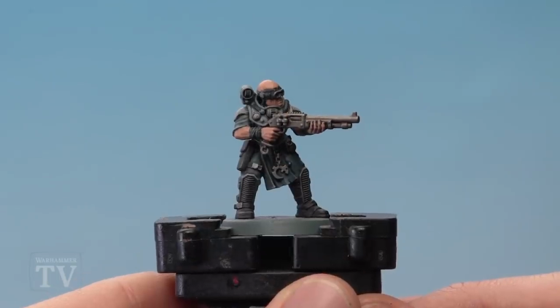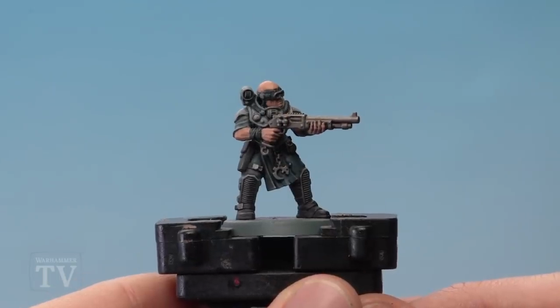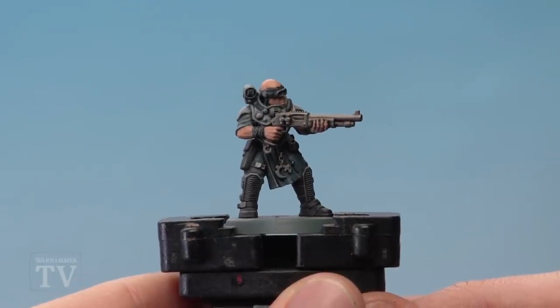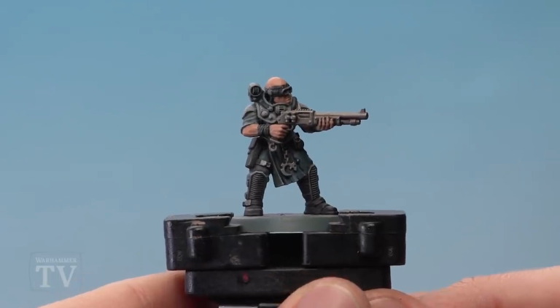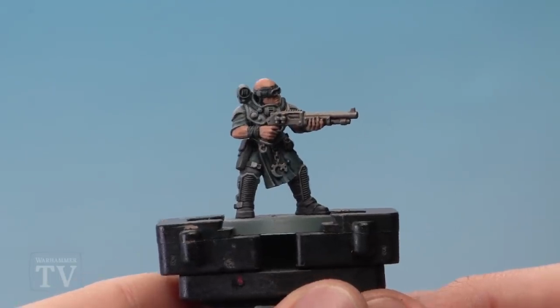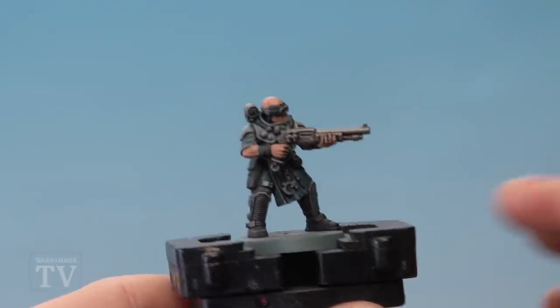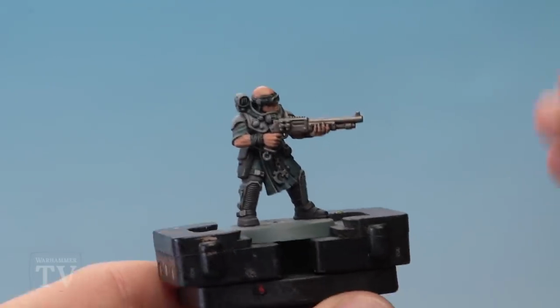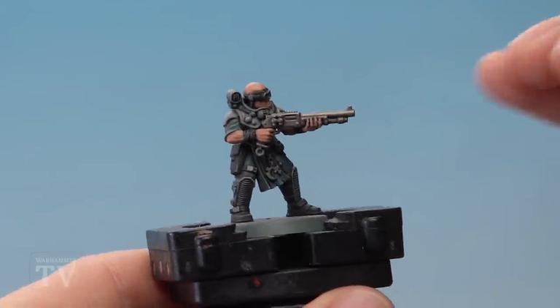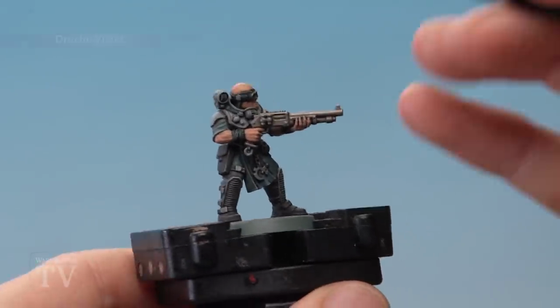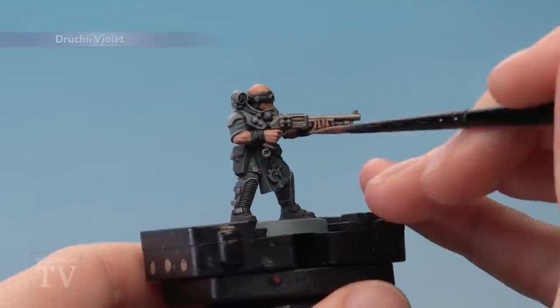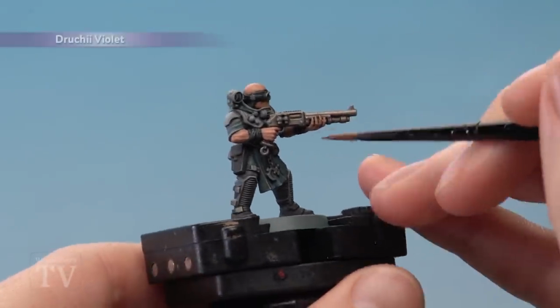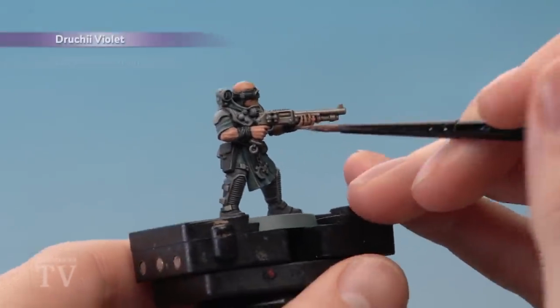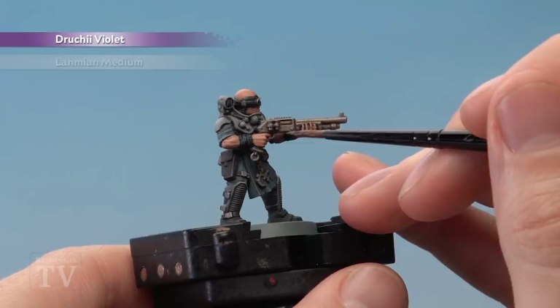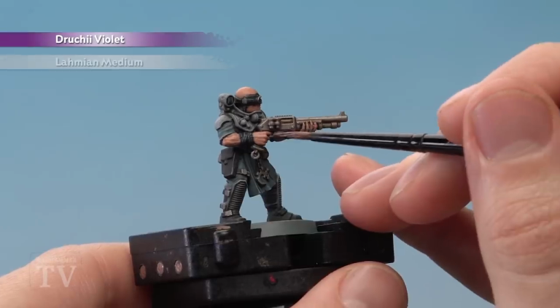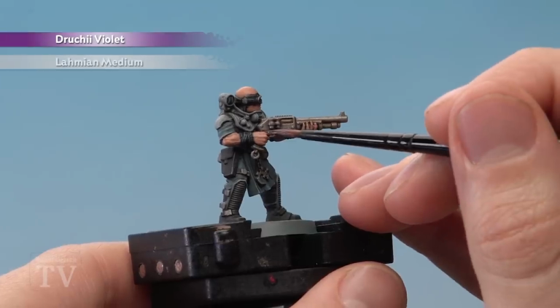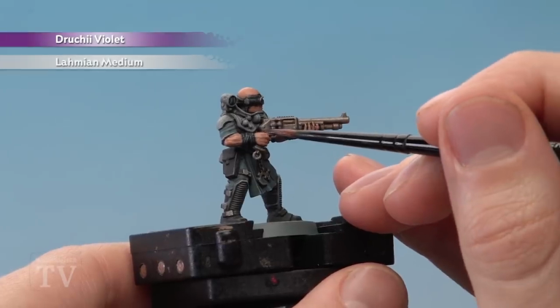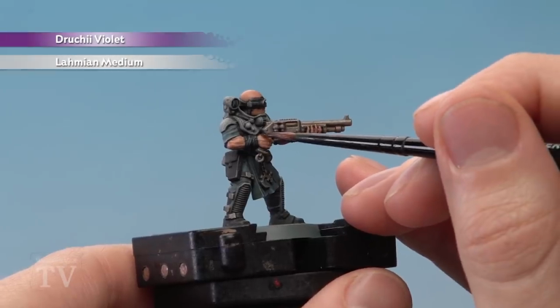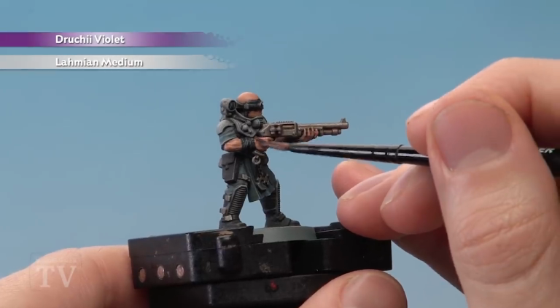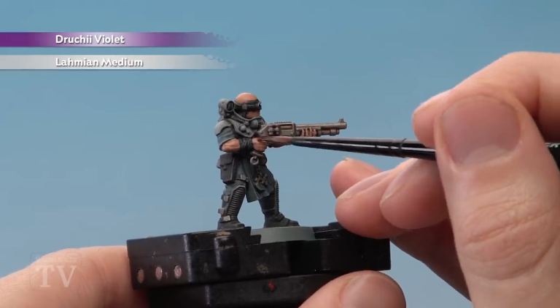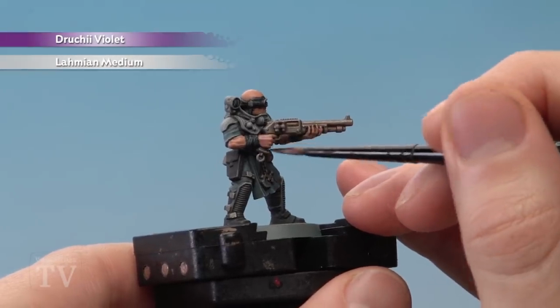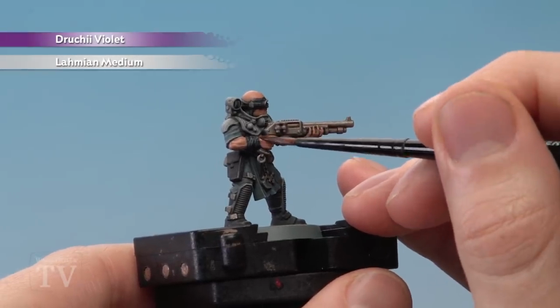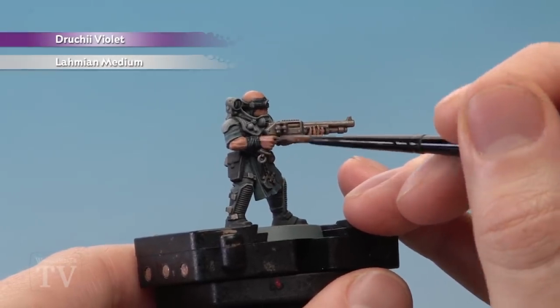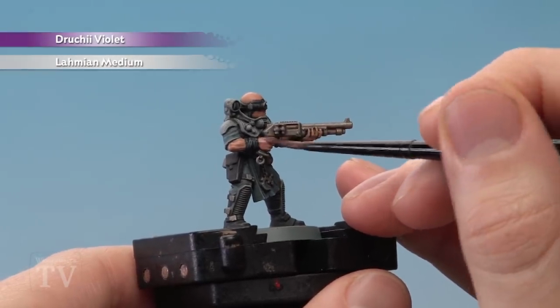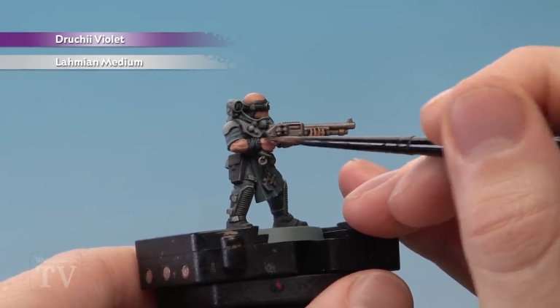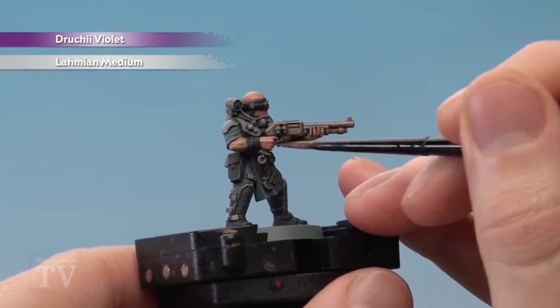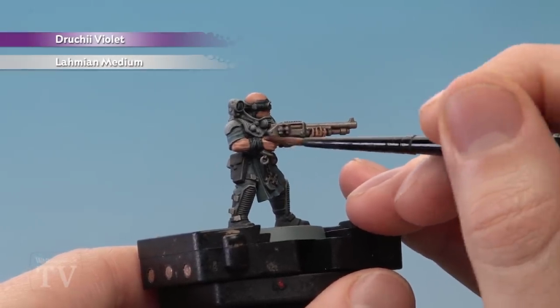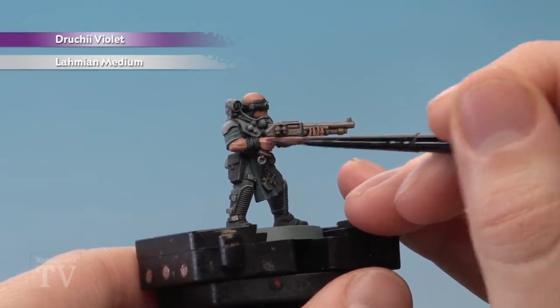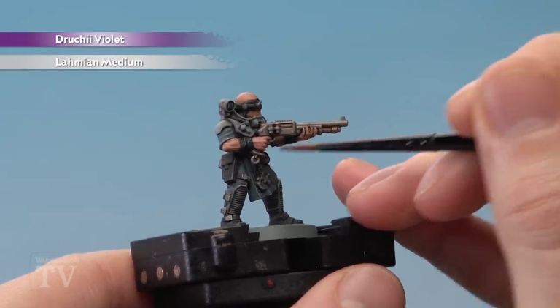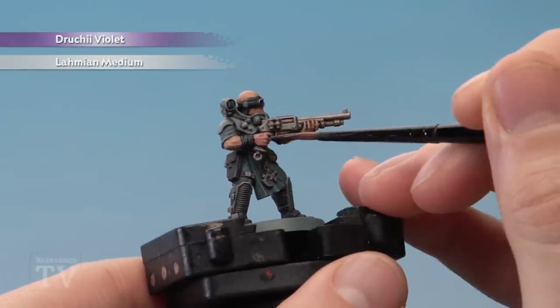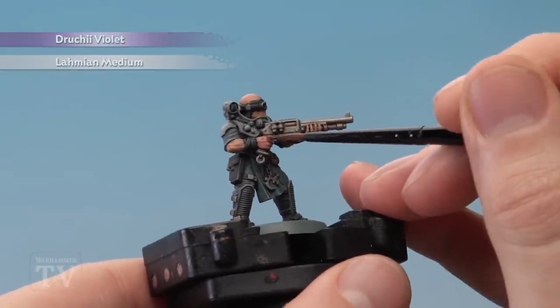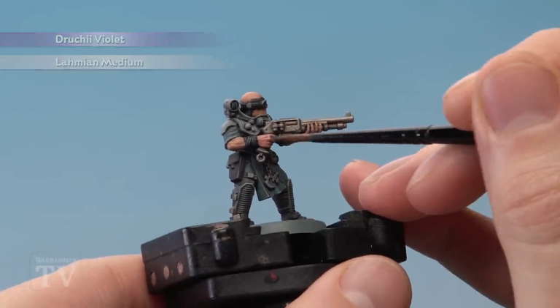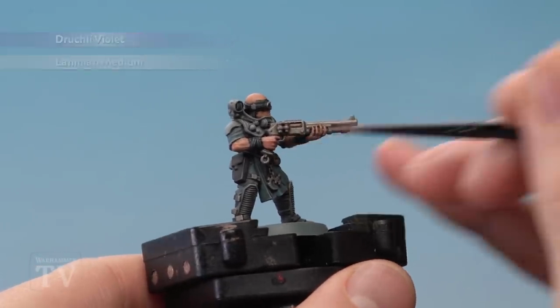Finally we're ready to shade the skin with Druchii Violet mixed with Lahmian Medium. Once again I've gone for about a 50-50 mix, and this is just to ensure the purple's not too strong.